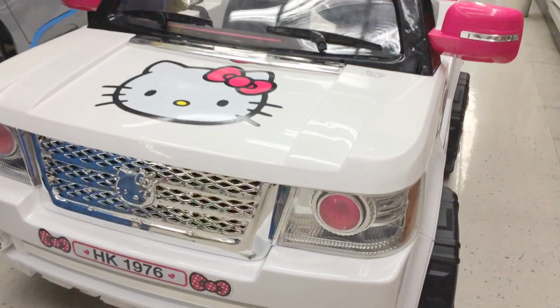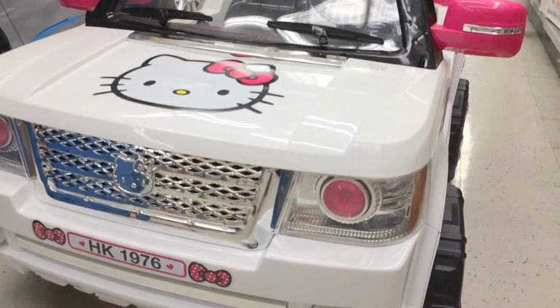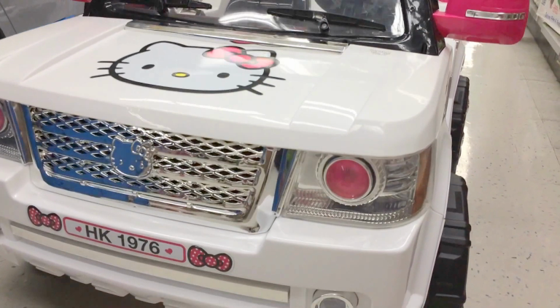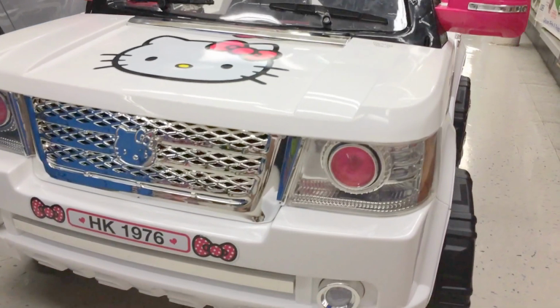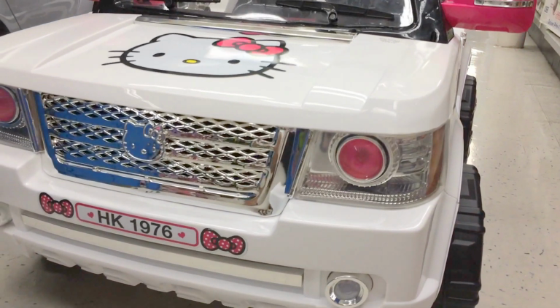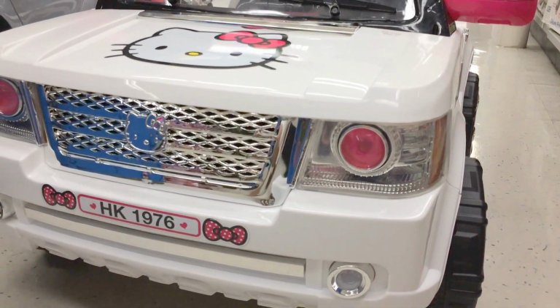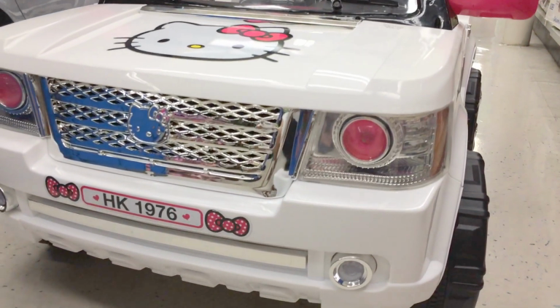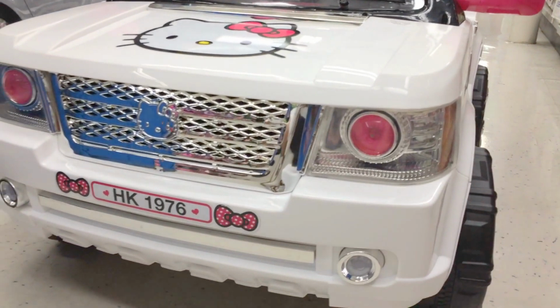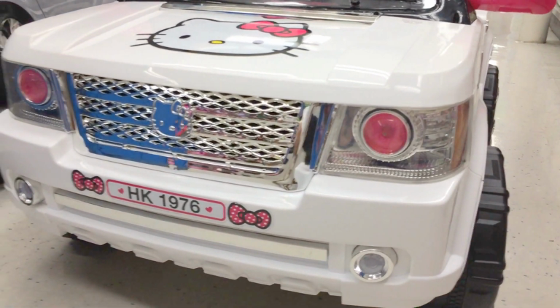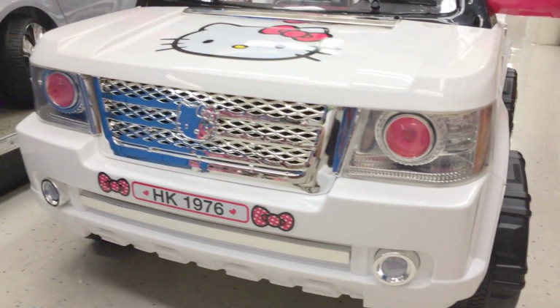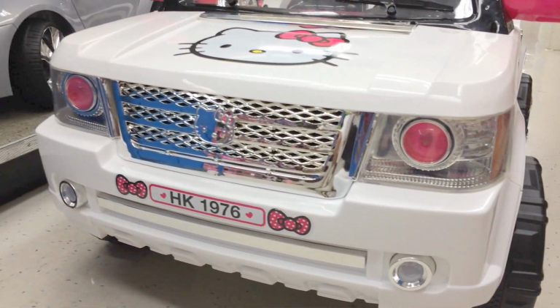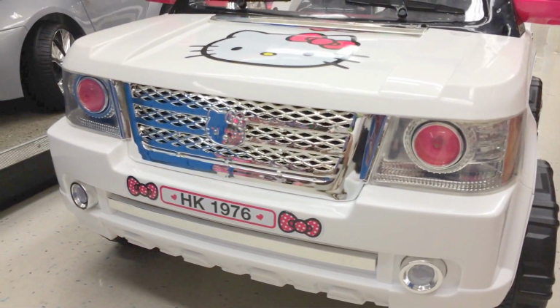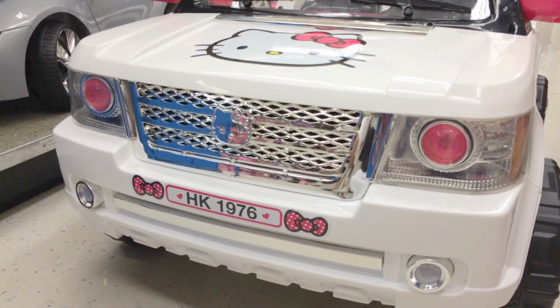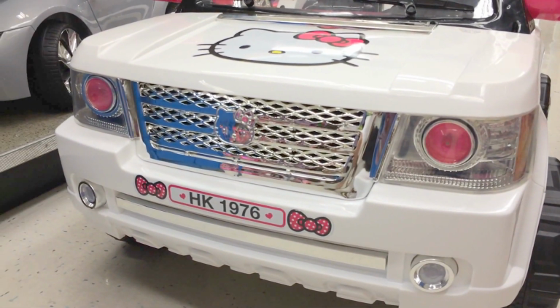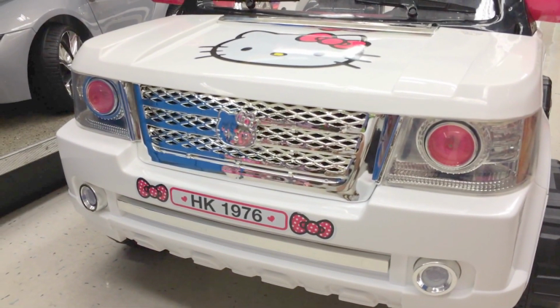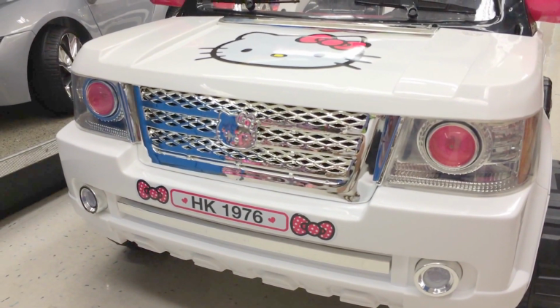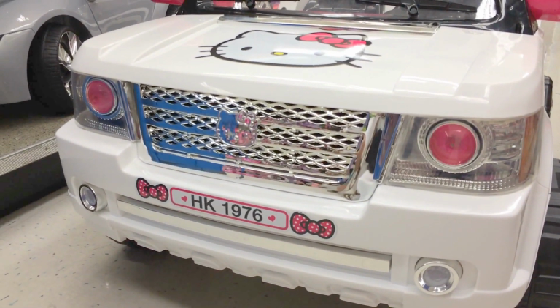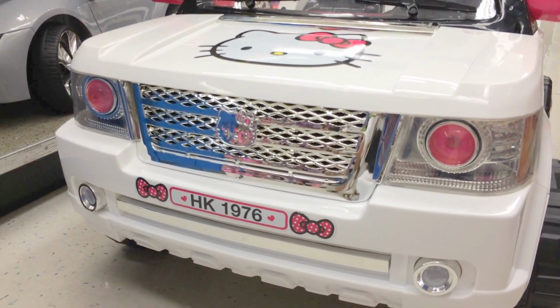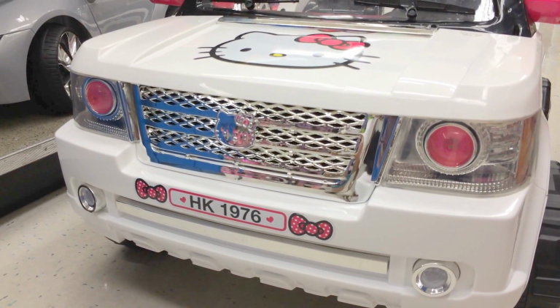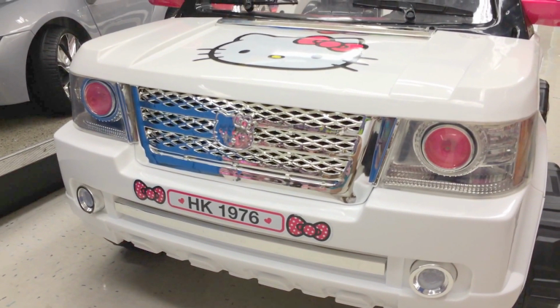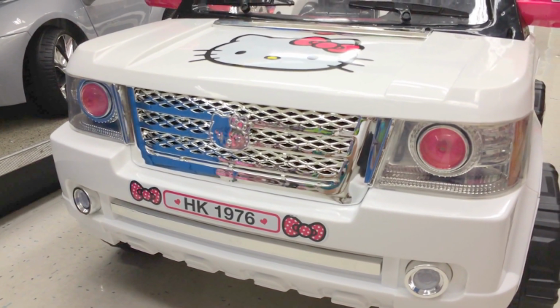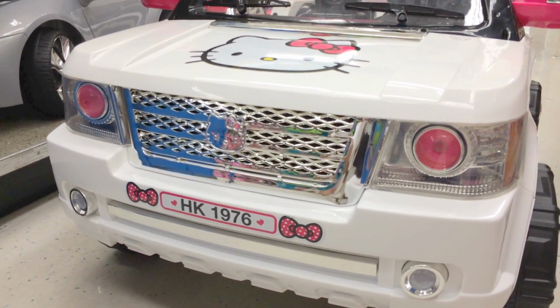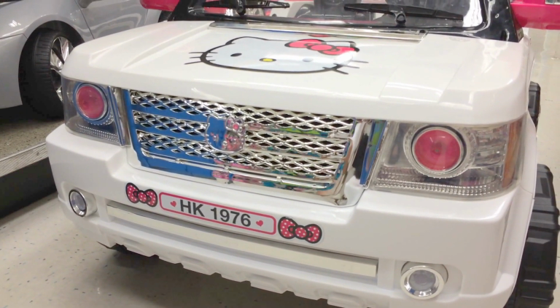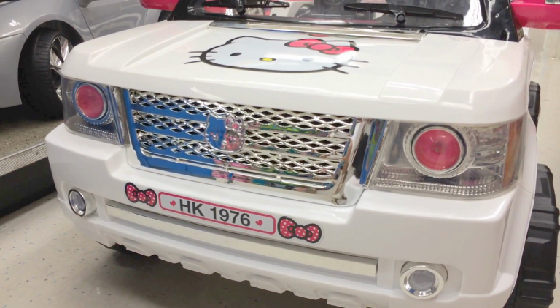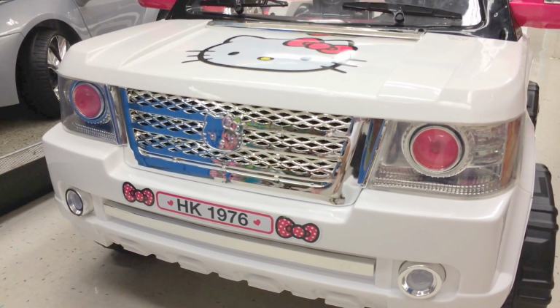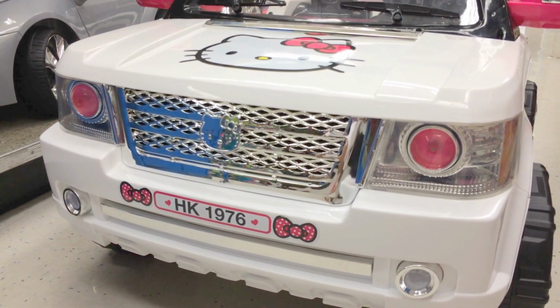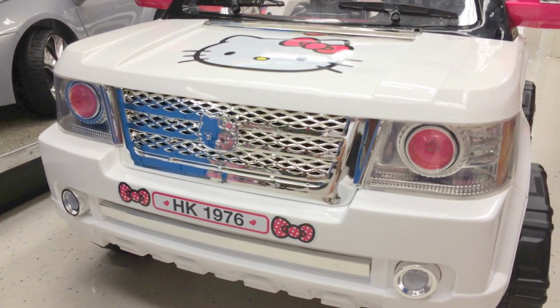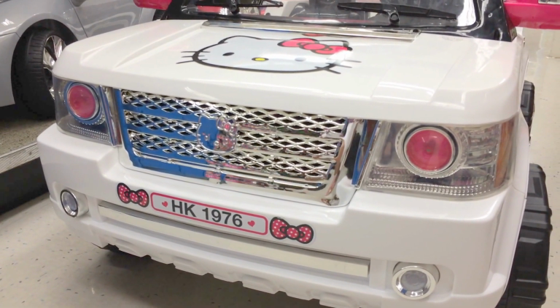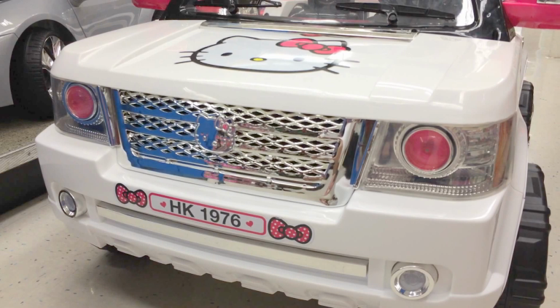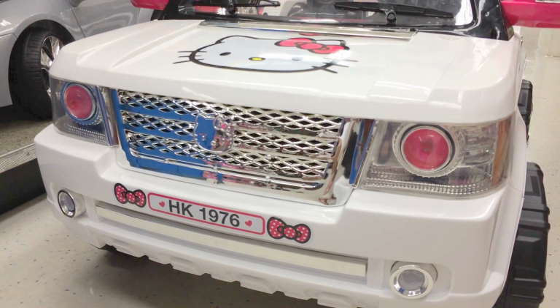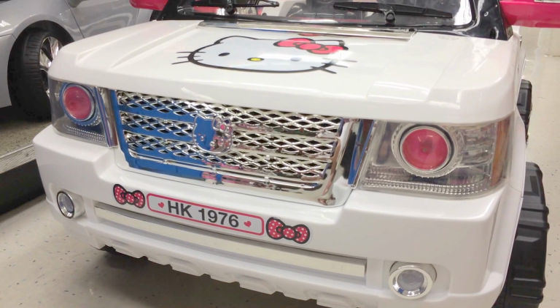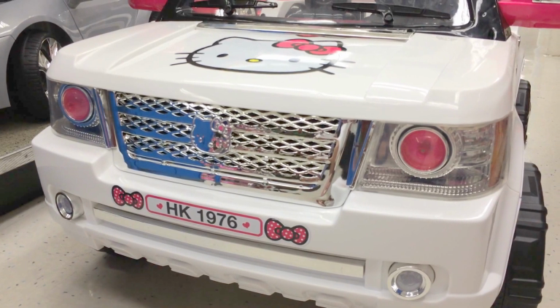We got pink headlights. HK1976 license plate.